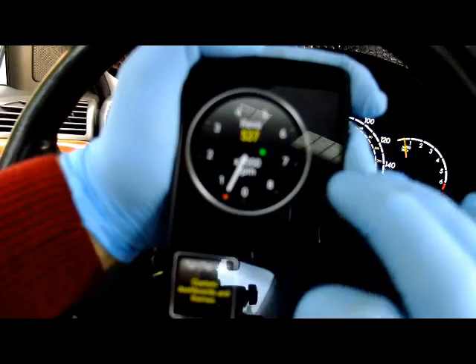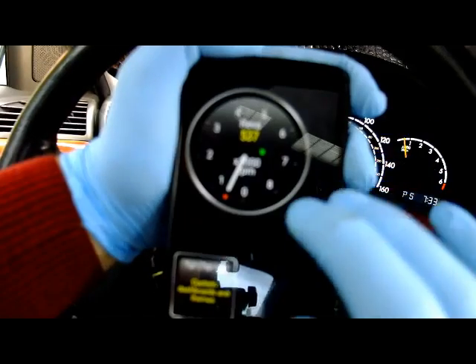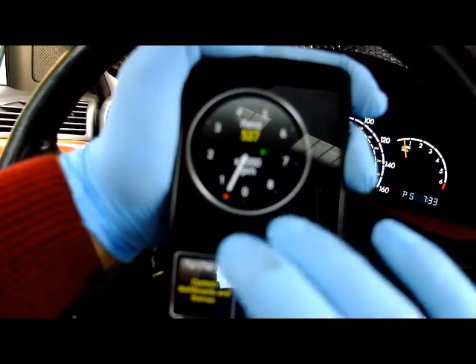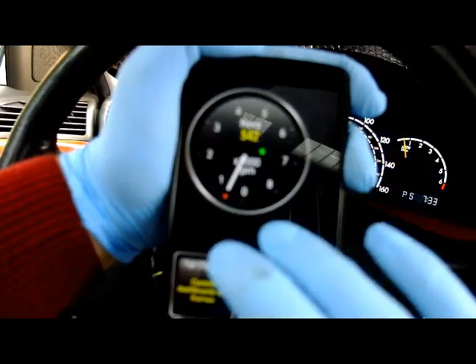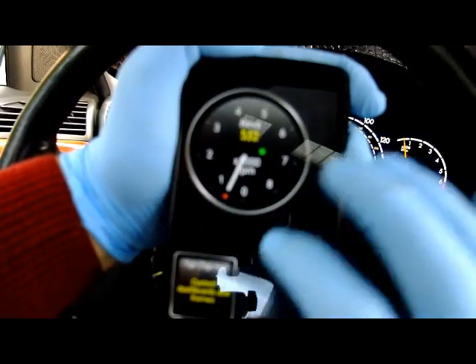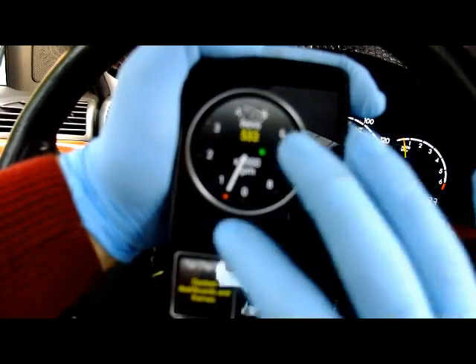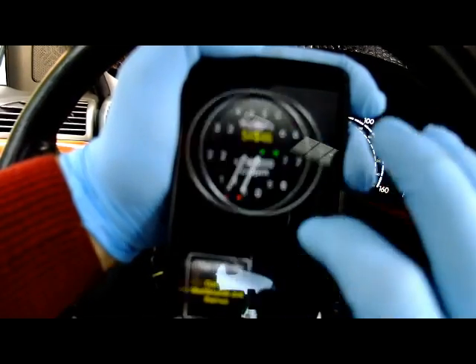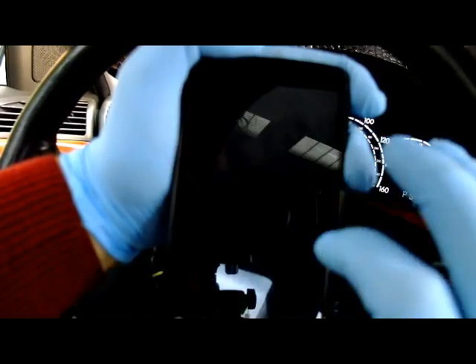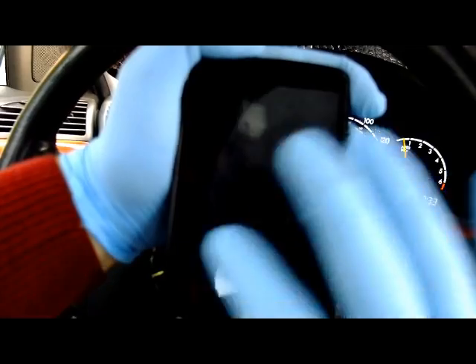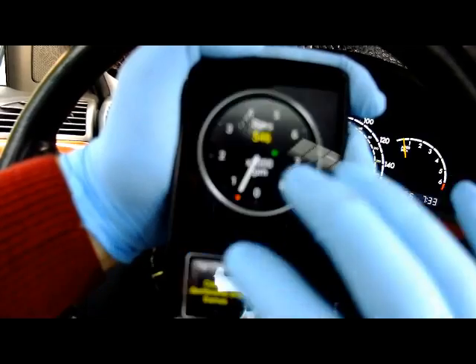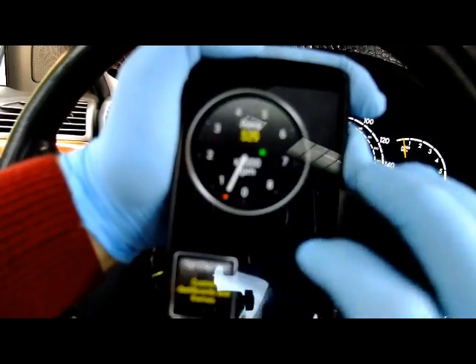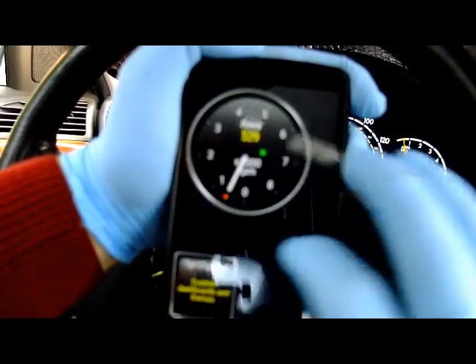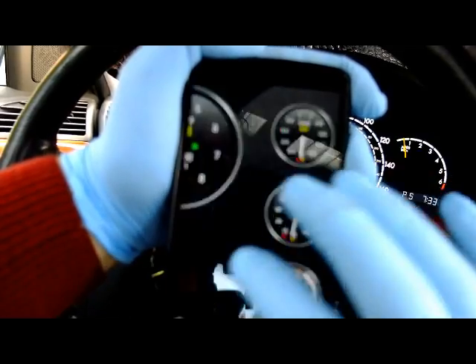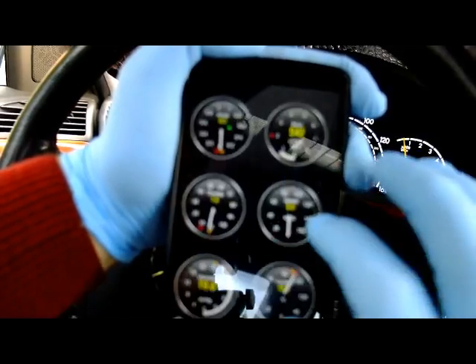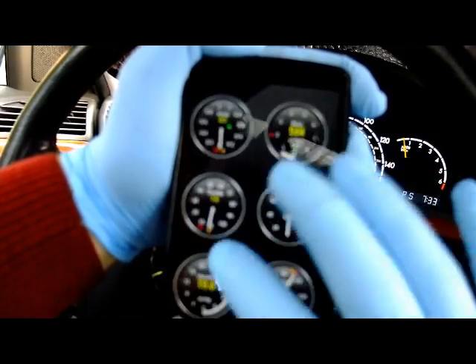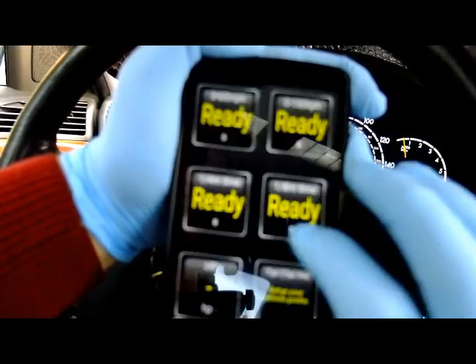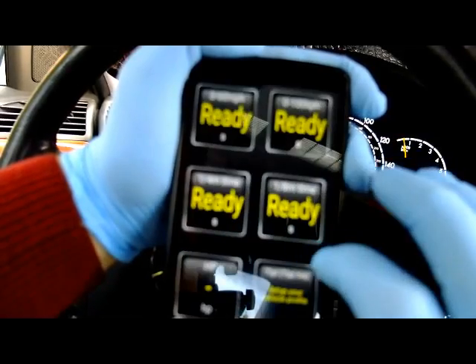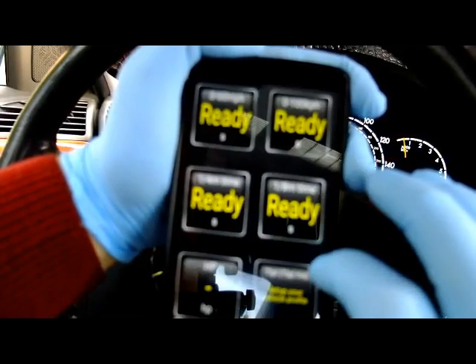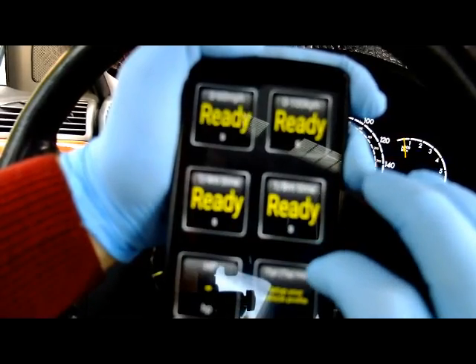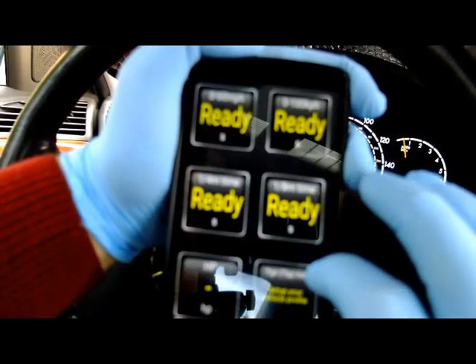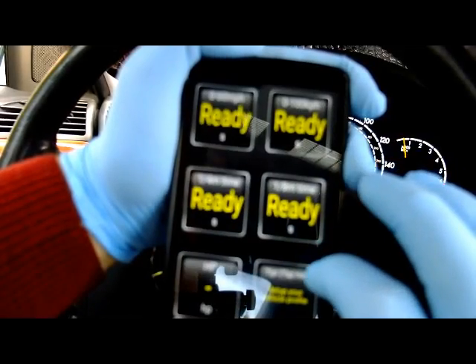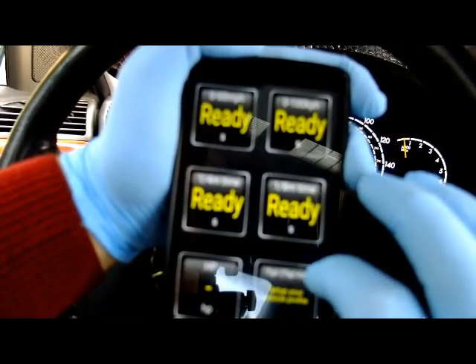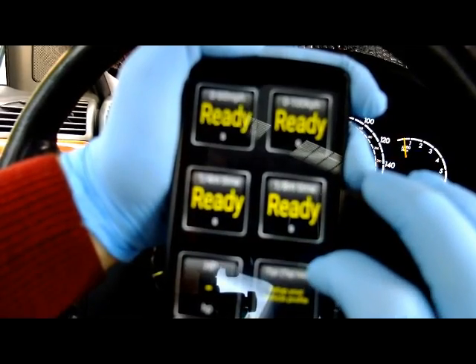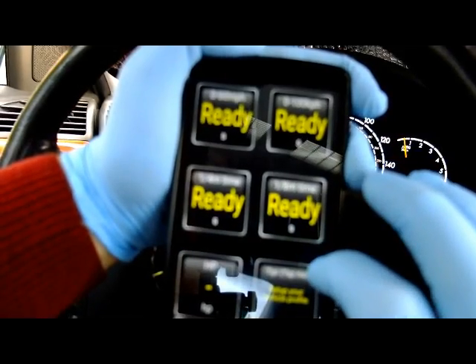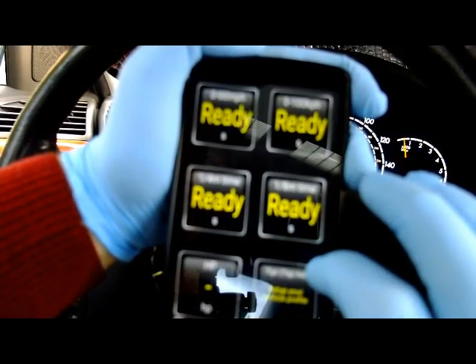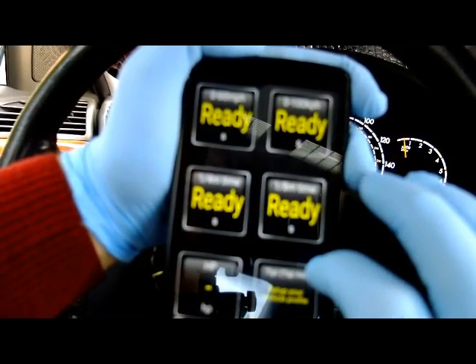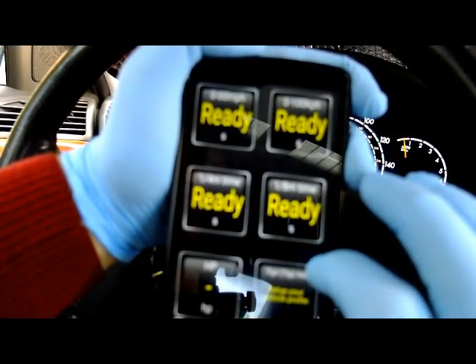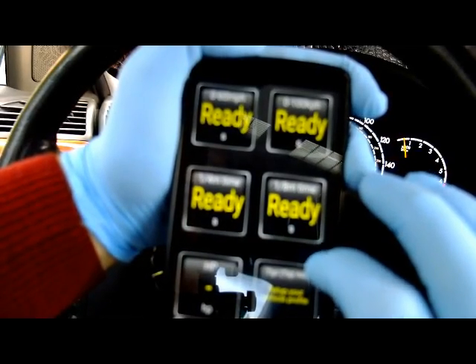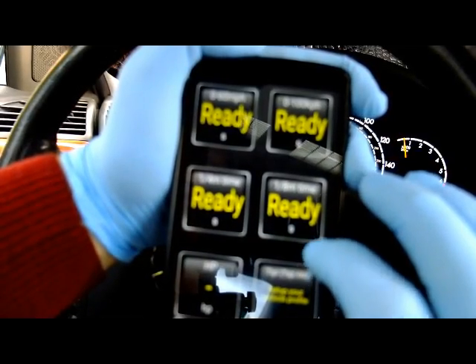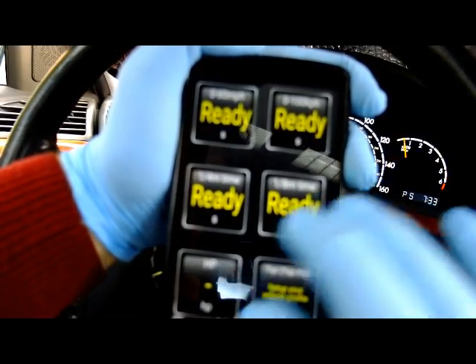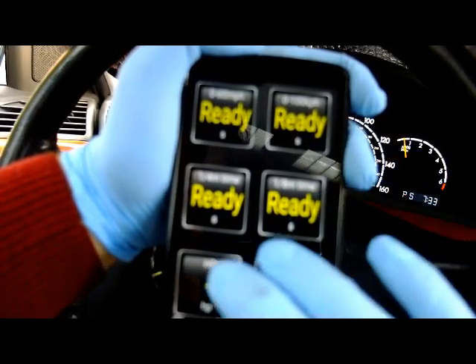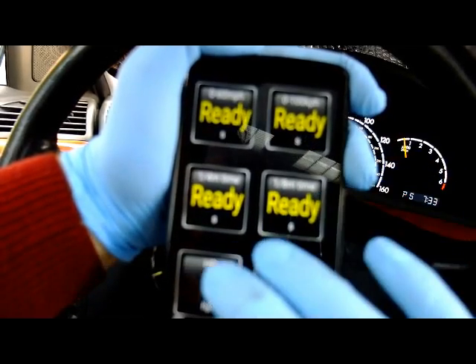That's it. That's how you can use the Bluetooth adapter to reset the check engine light.